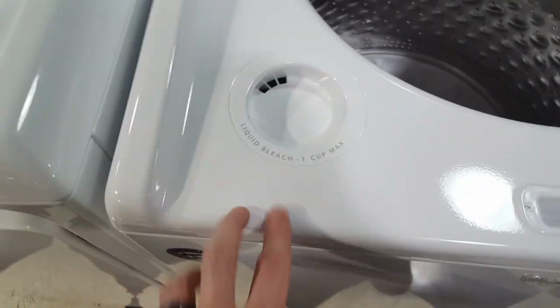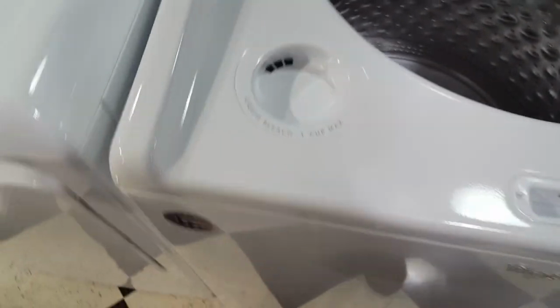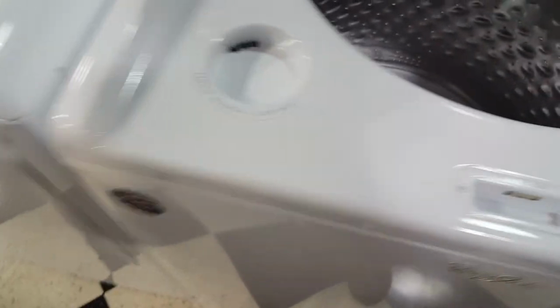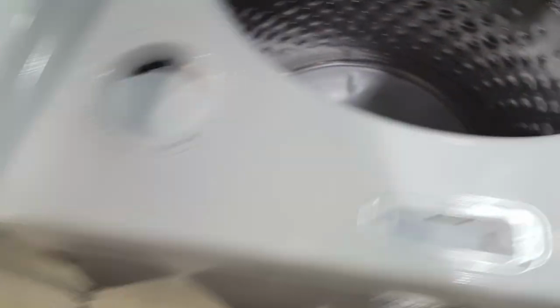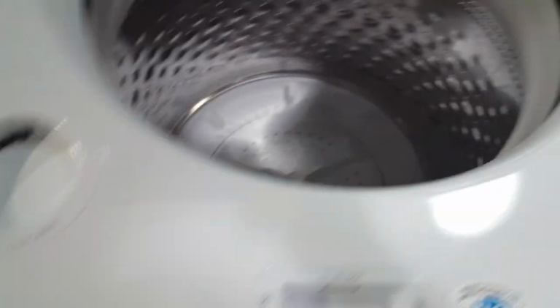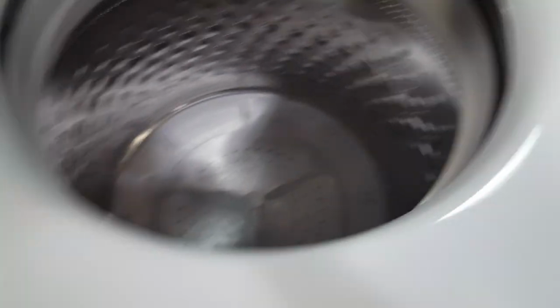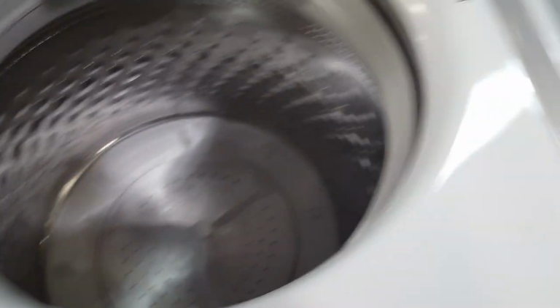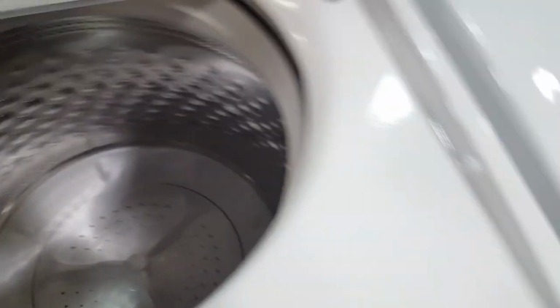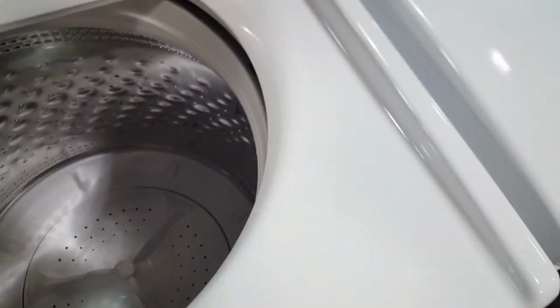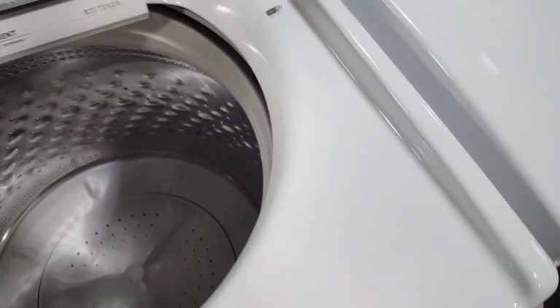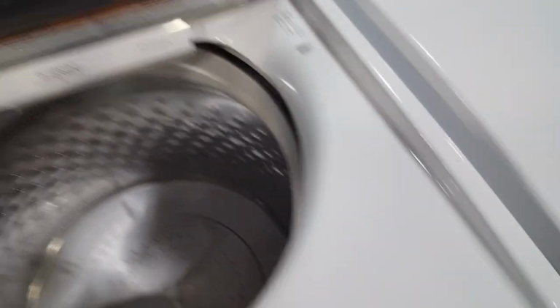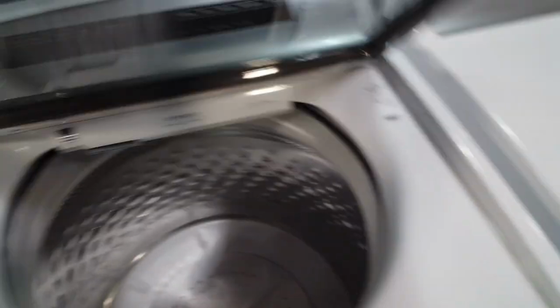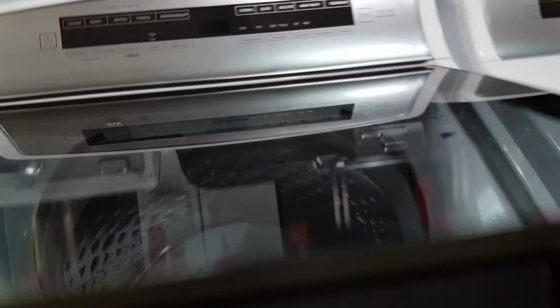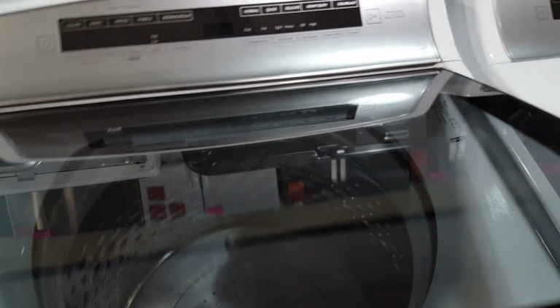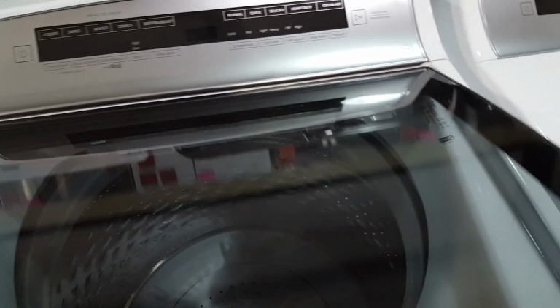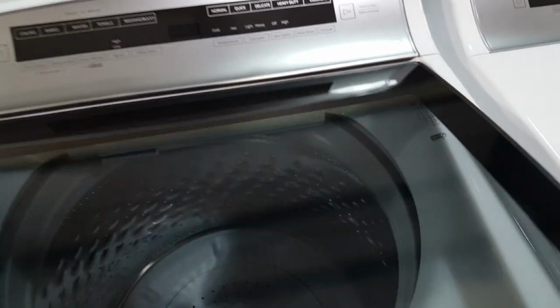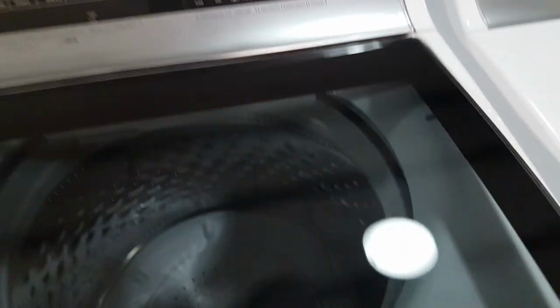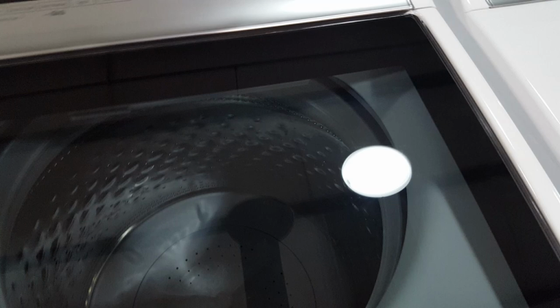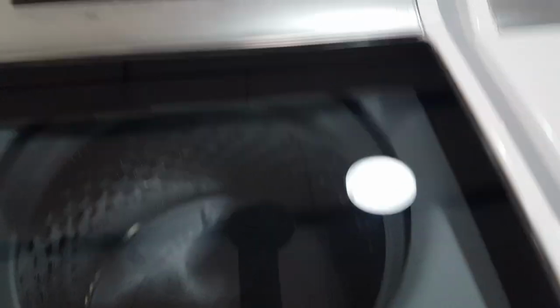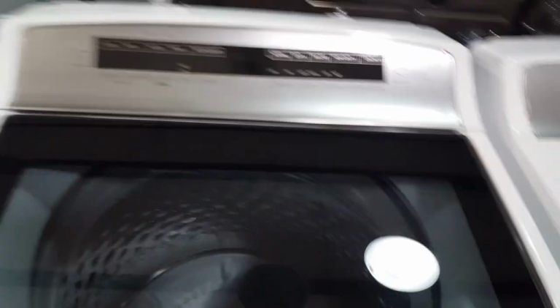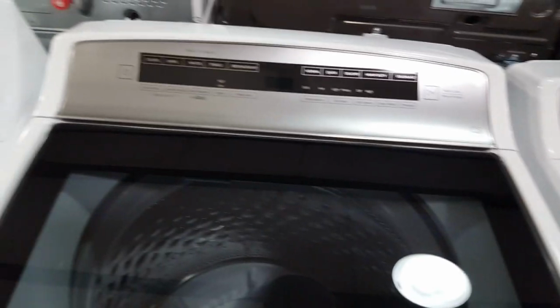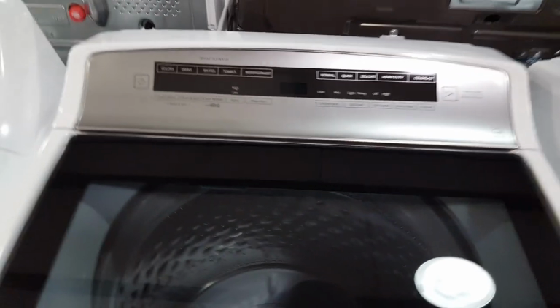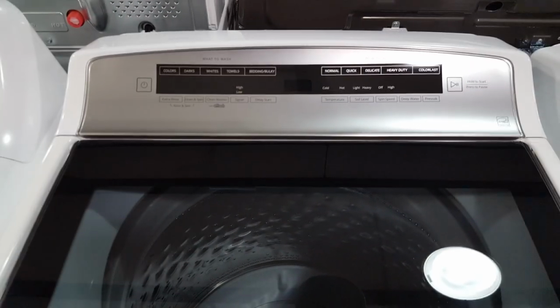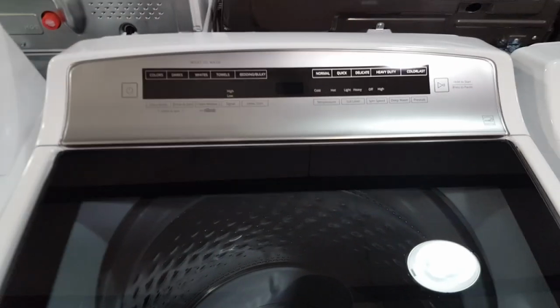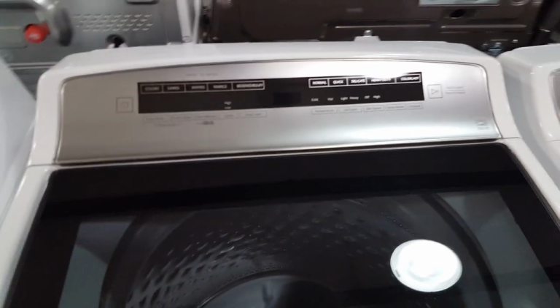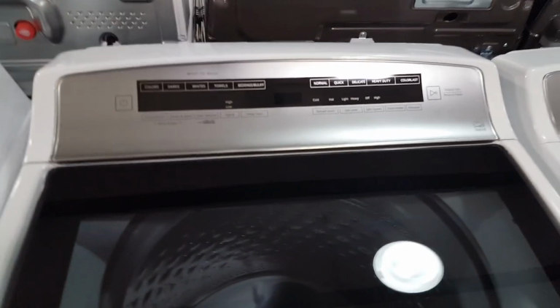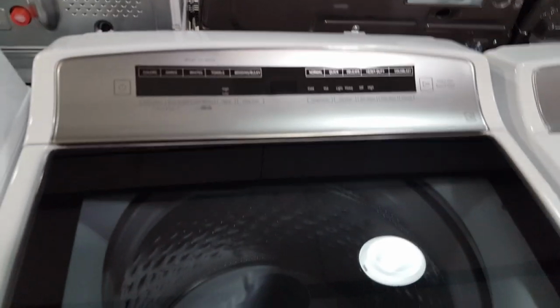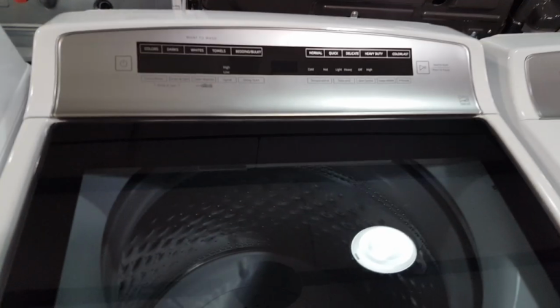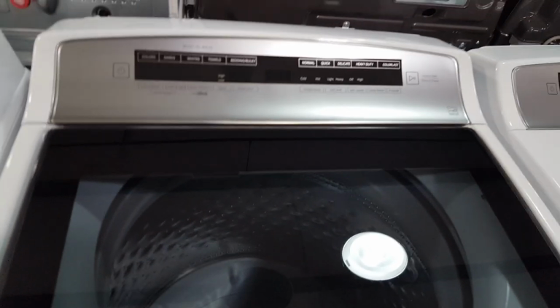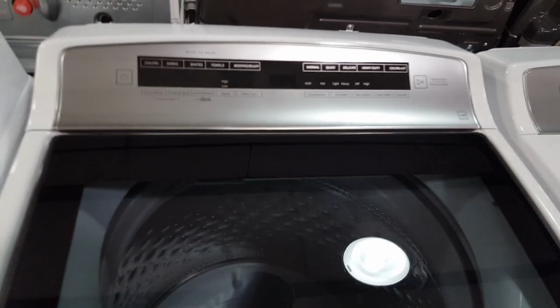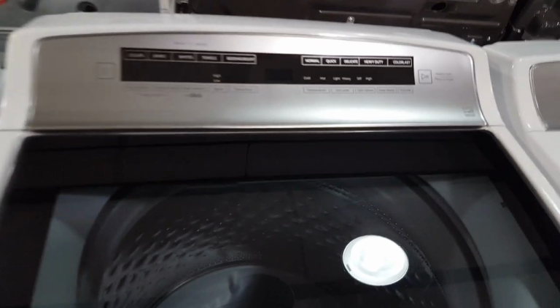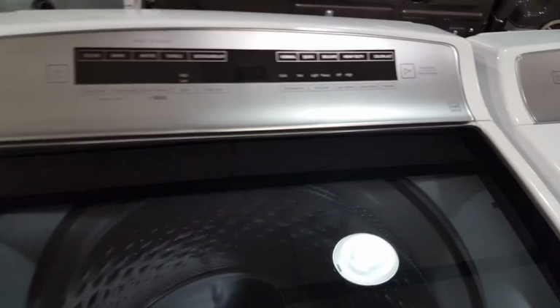One big thing about this machine is that it's made in the USA. Whirlpool is designed, engineered, and assembled in the US.